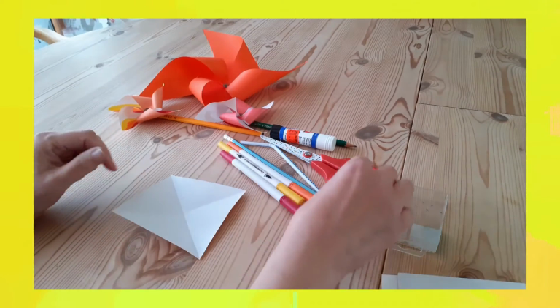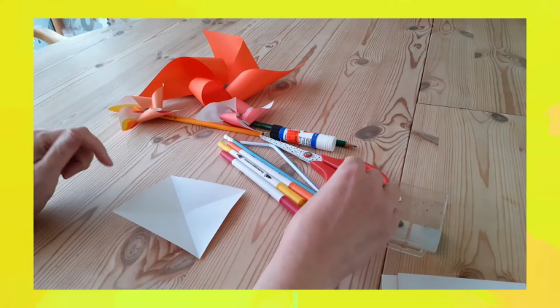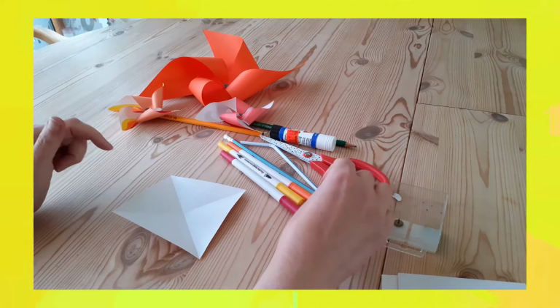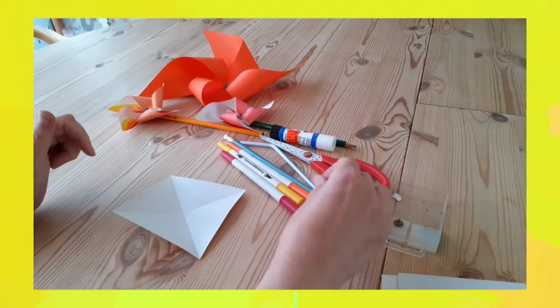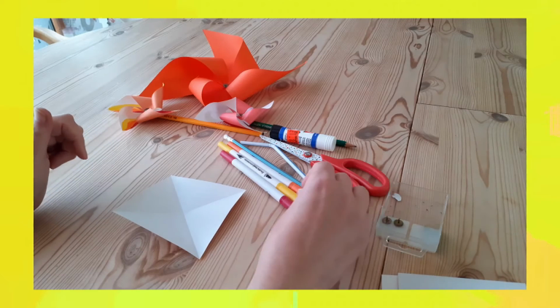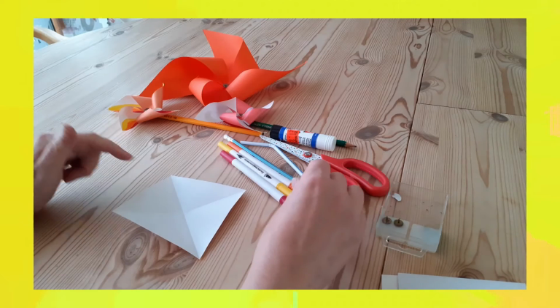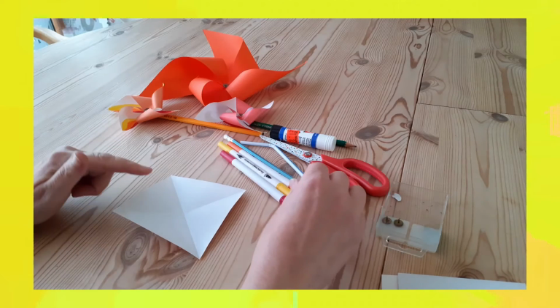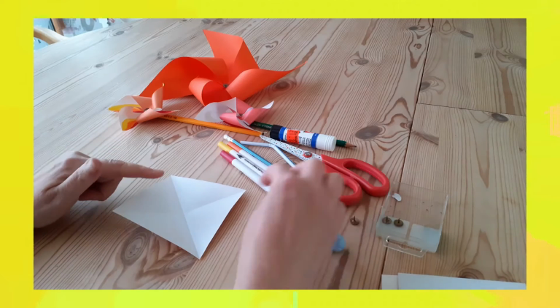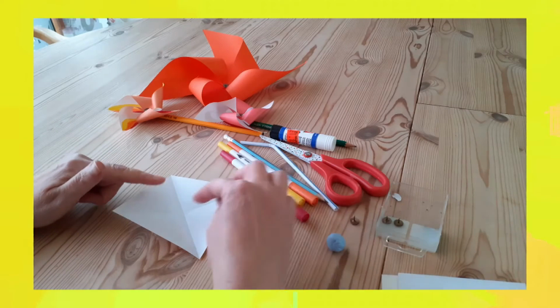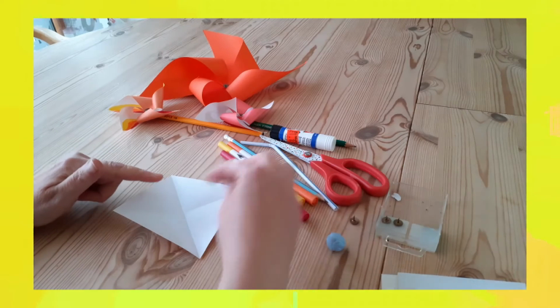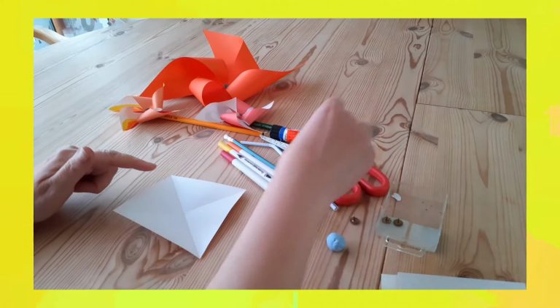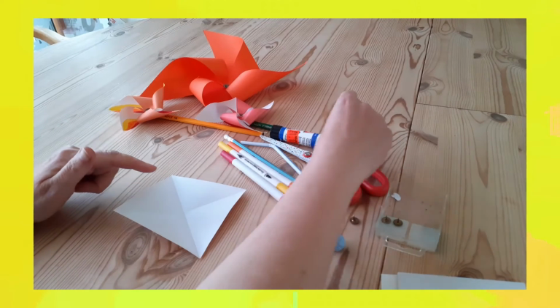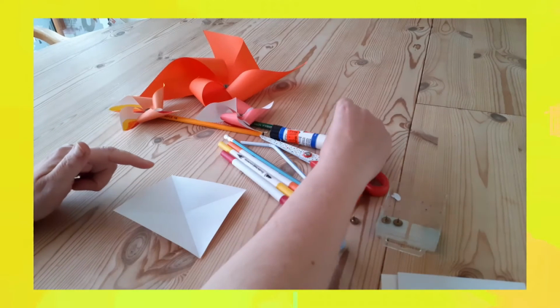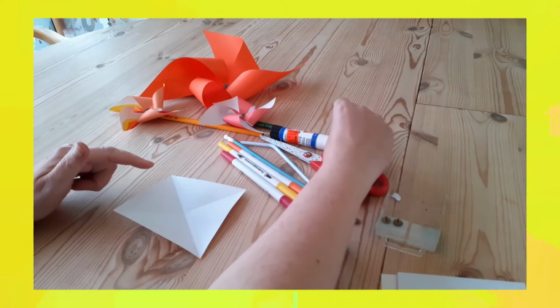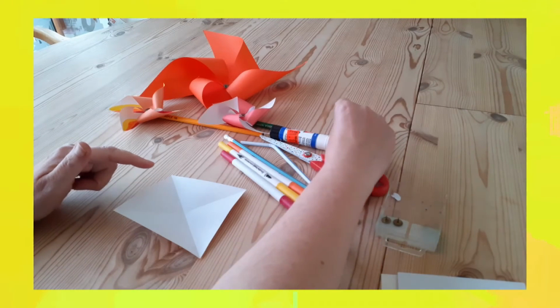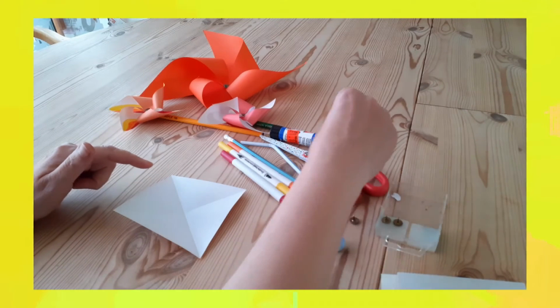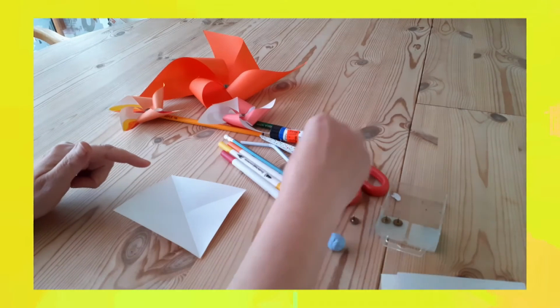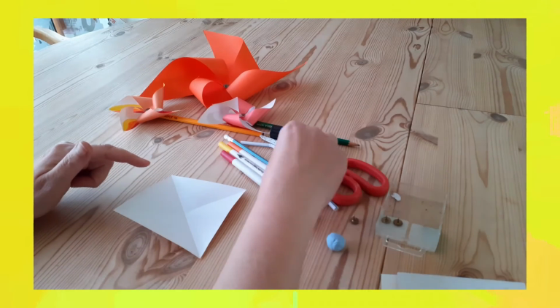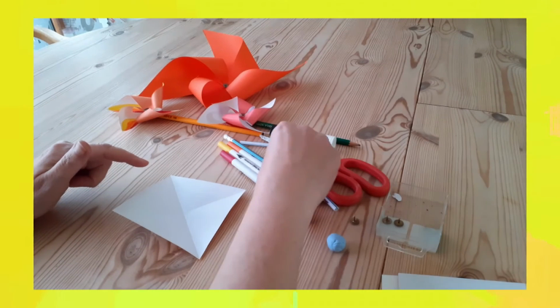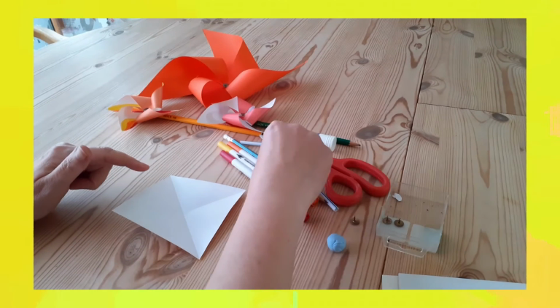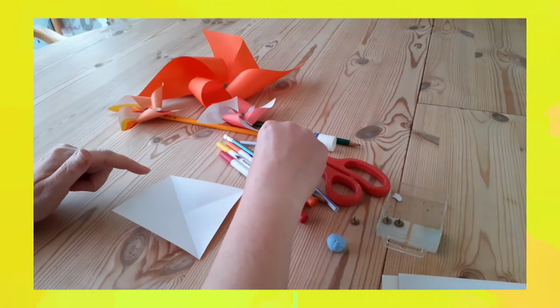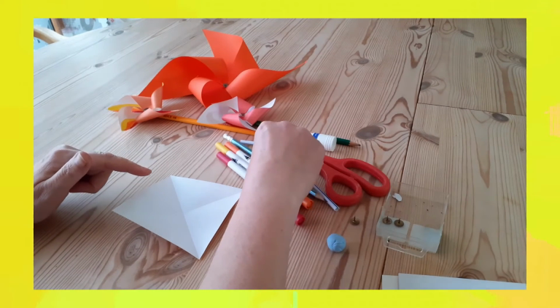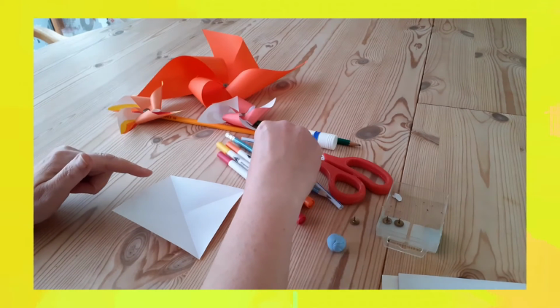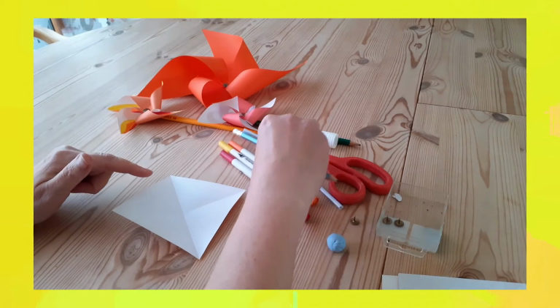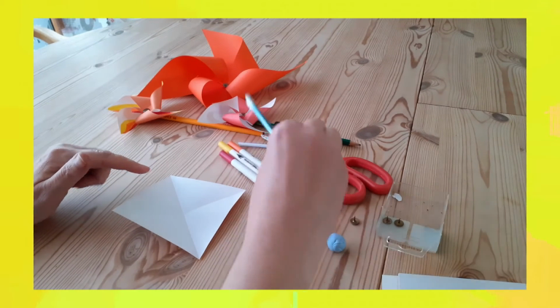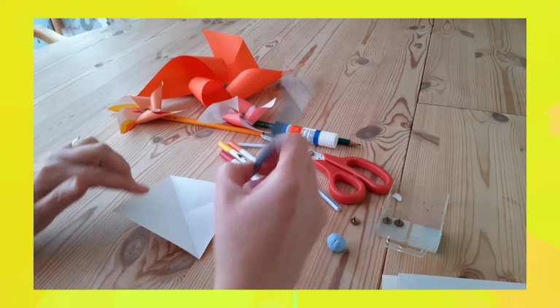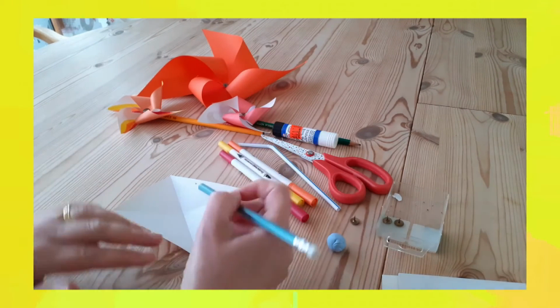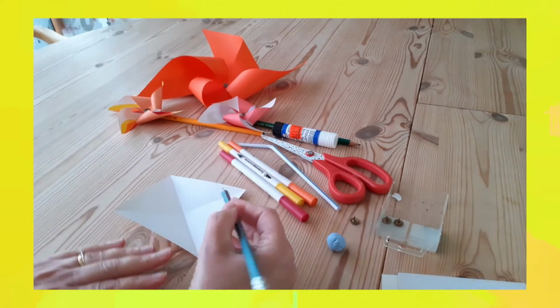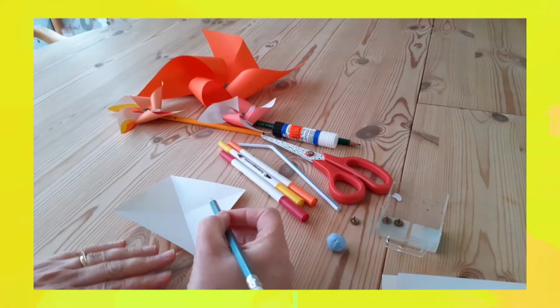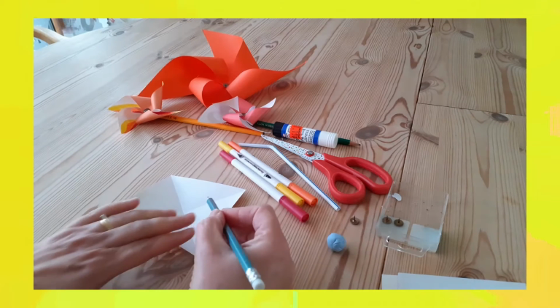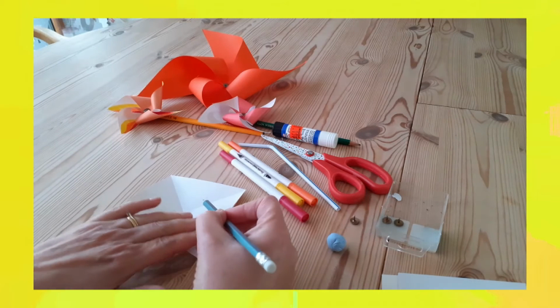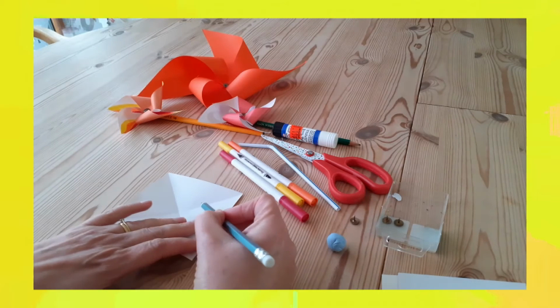Then what we're going to do is cut down the lines. I'll draw on my line to show you how far I'm going to cut.